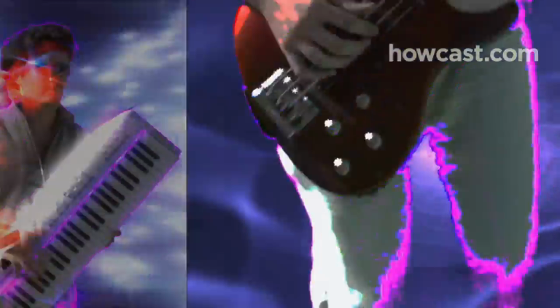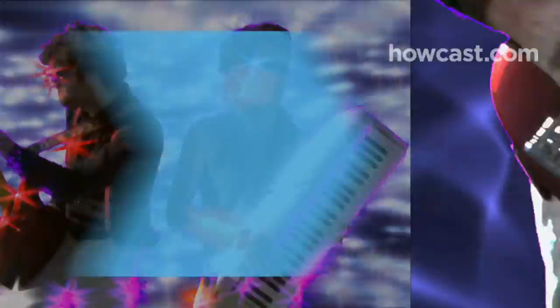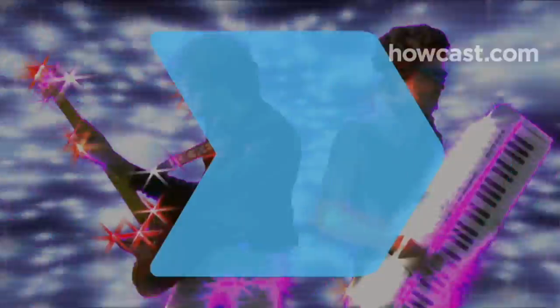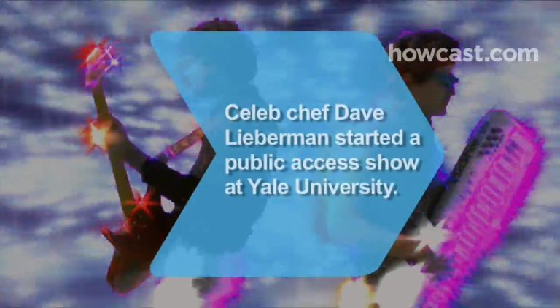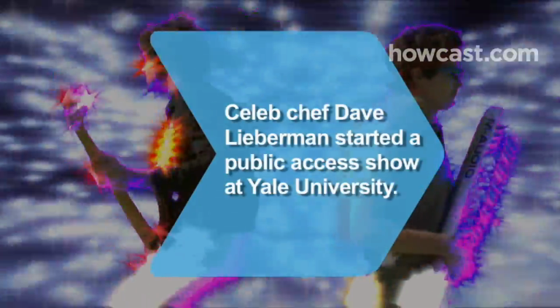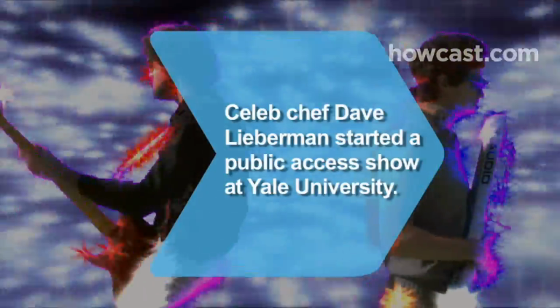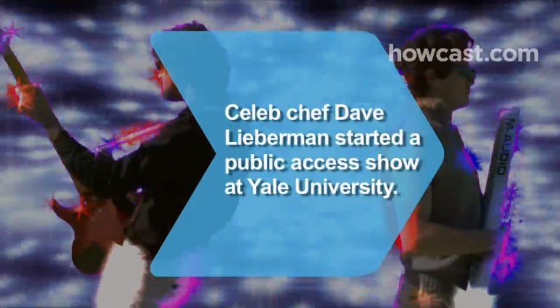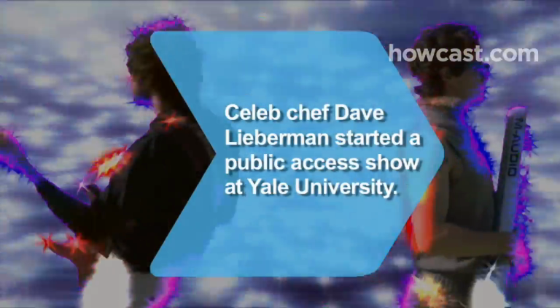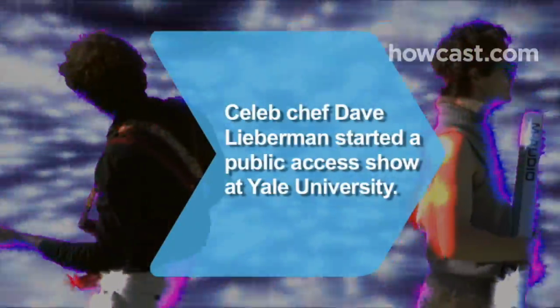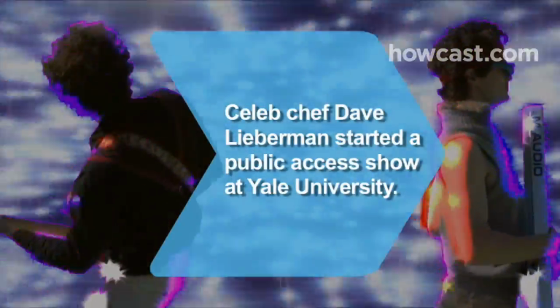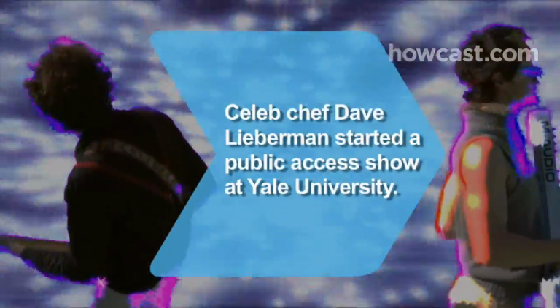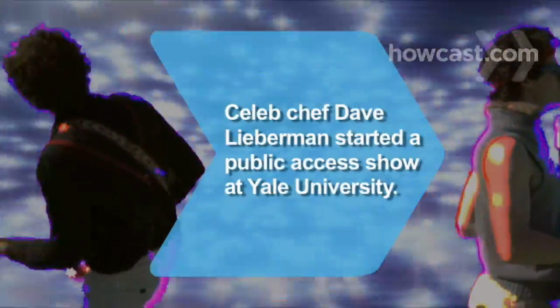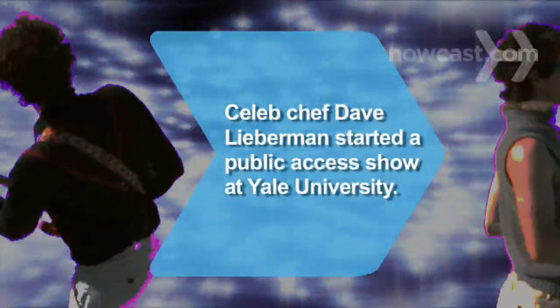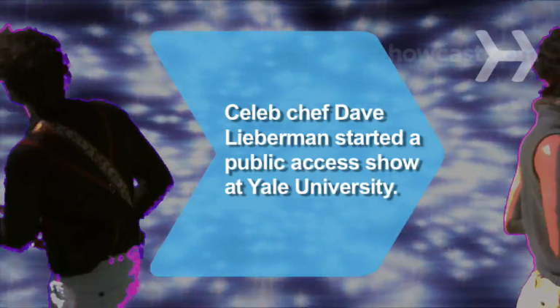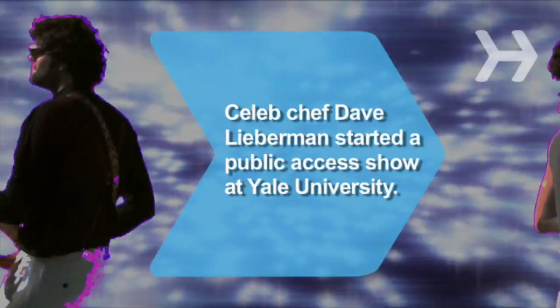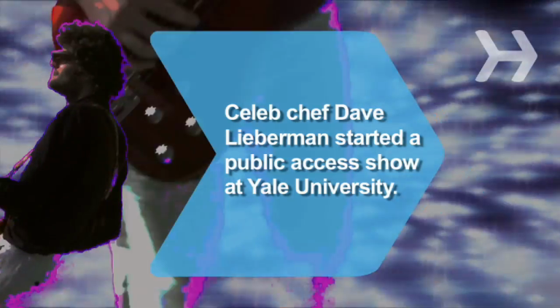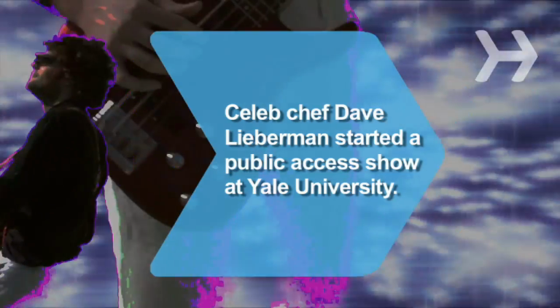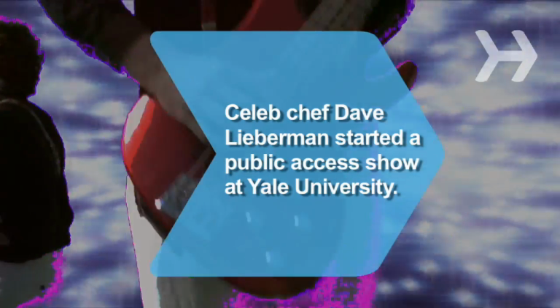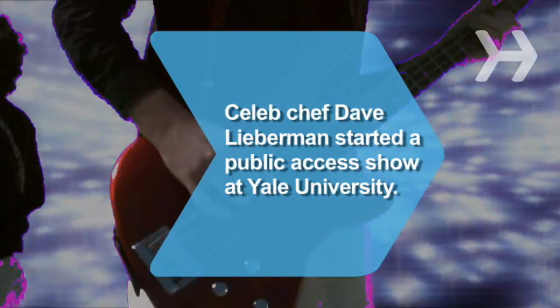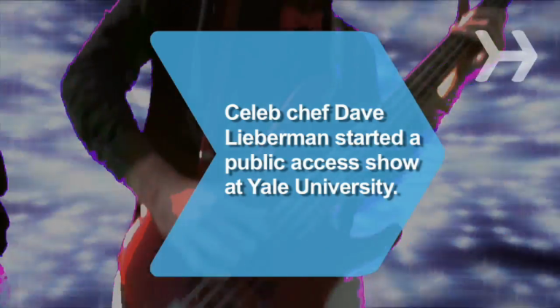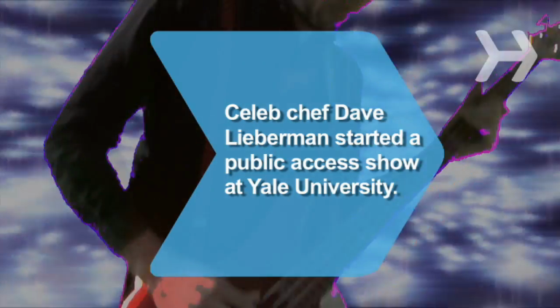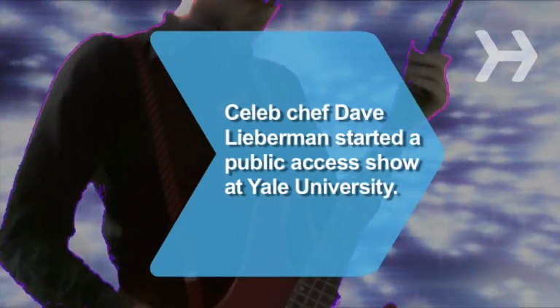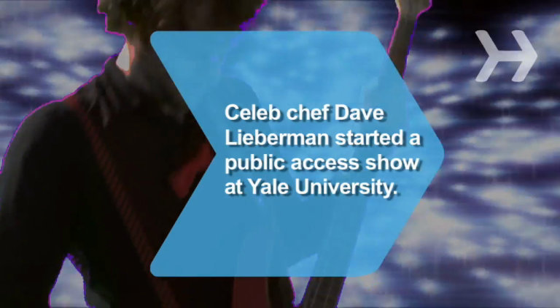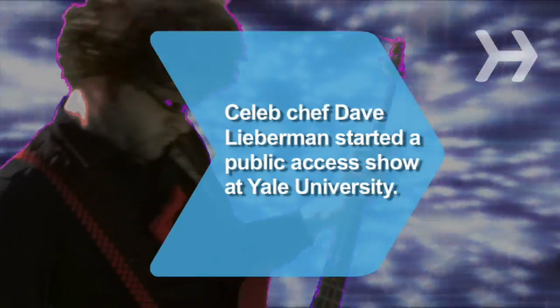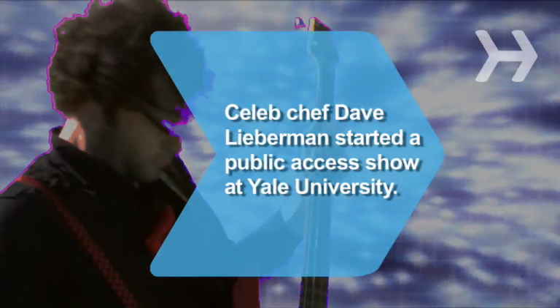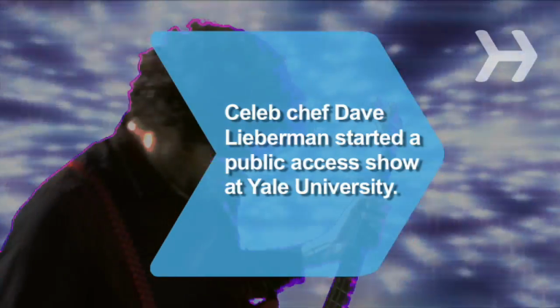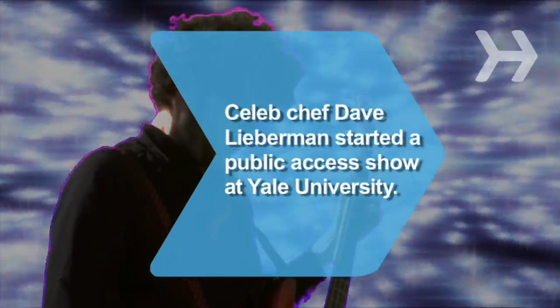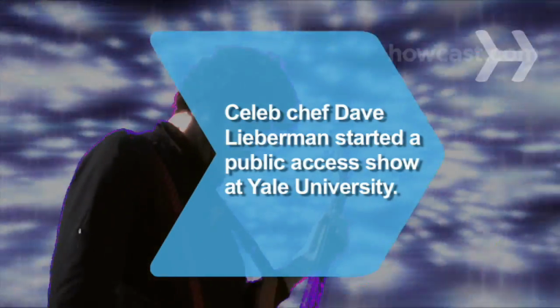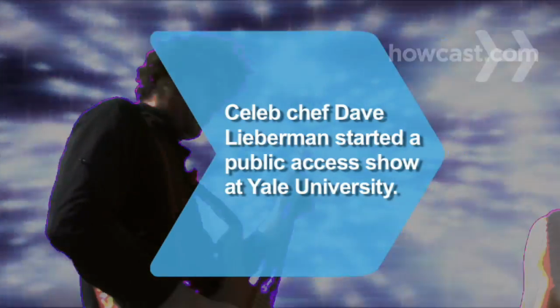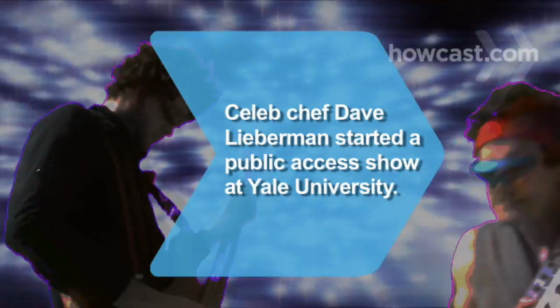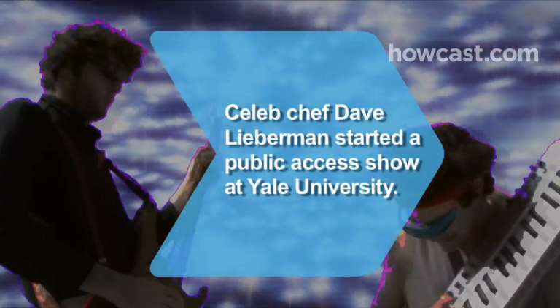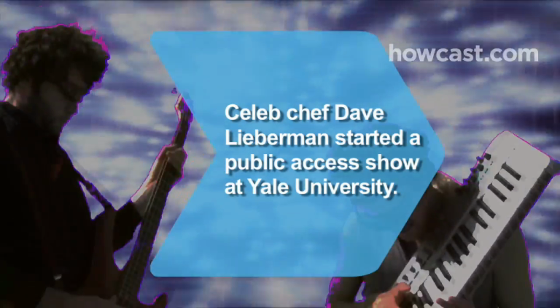Did you know? Celebrity chef Dave Lieberman started a public access cooking show during college at Yale University.